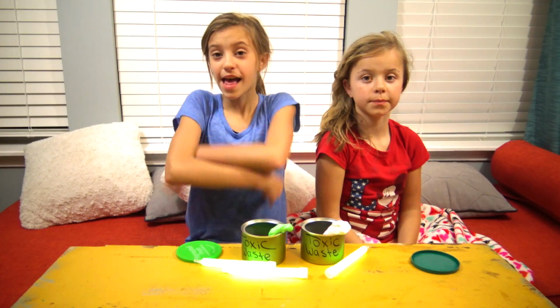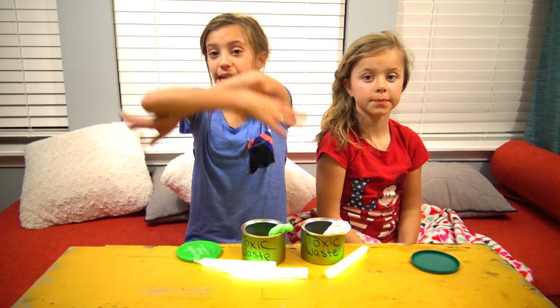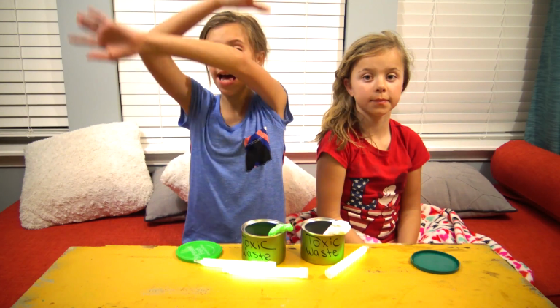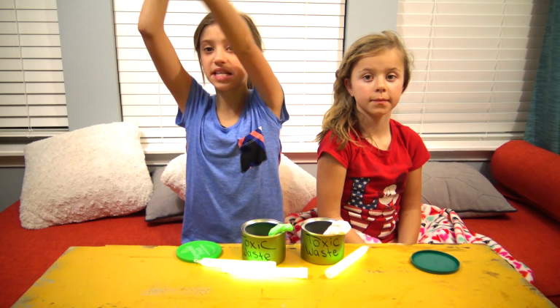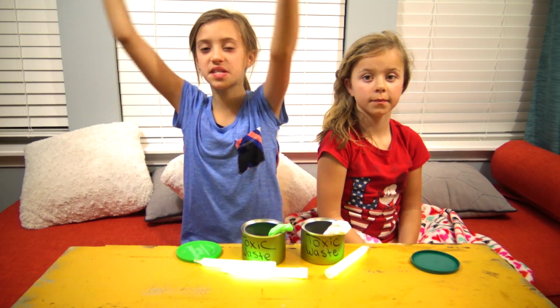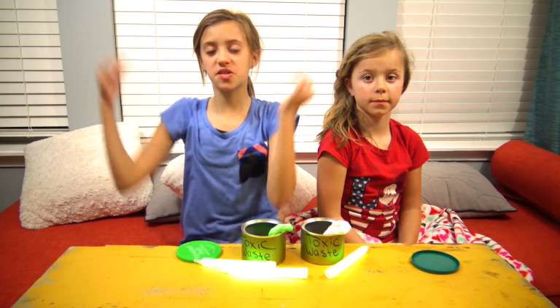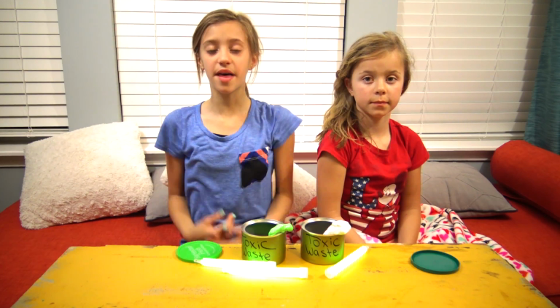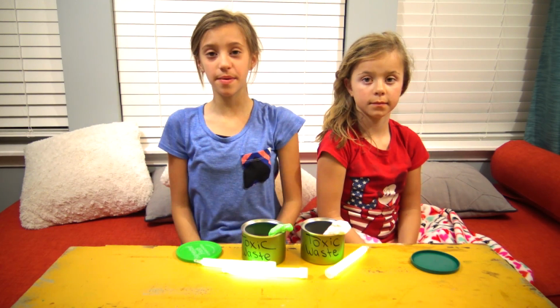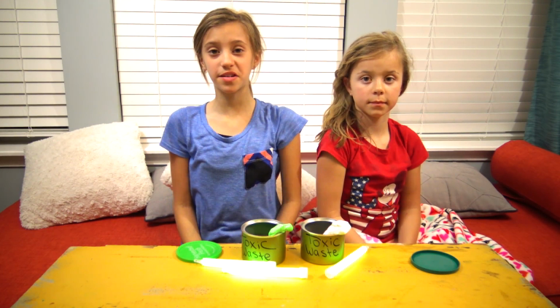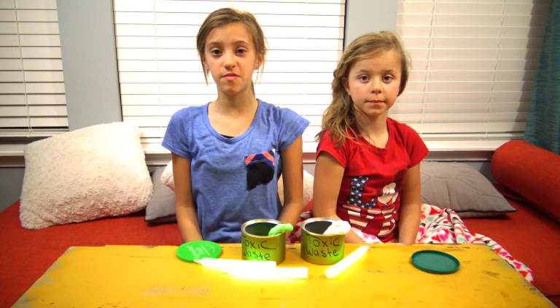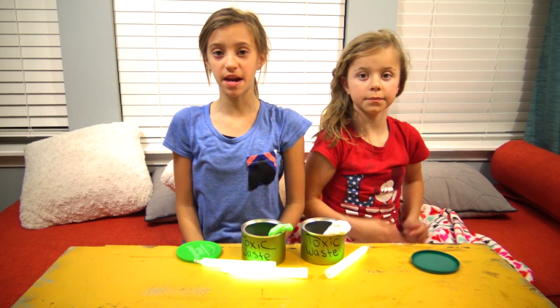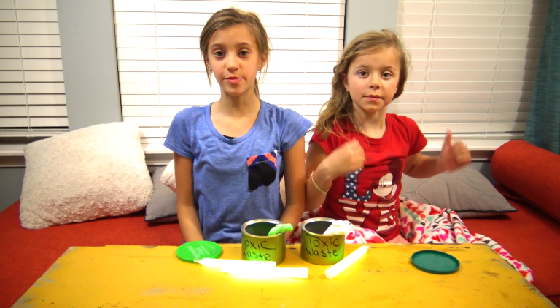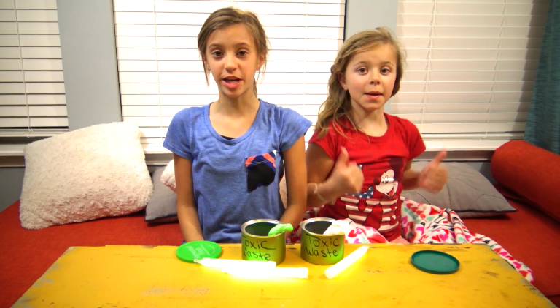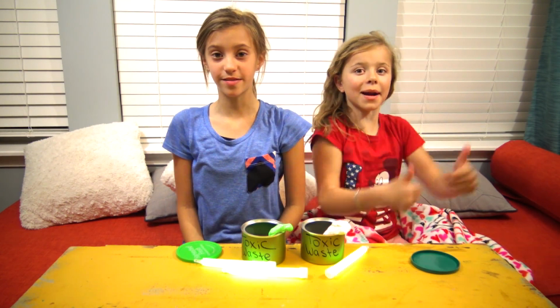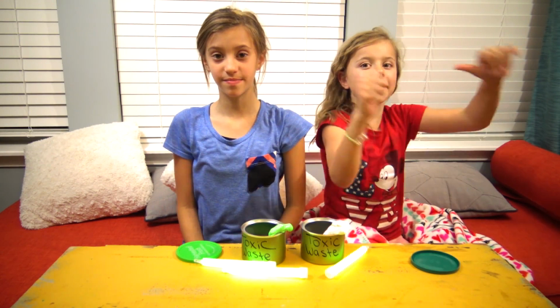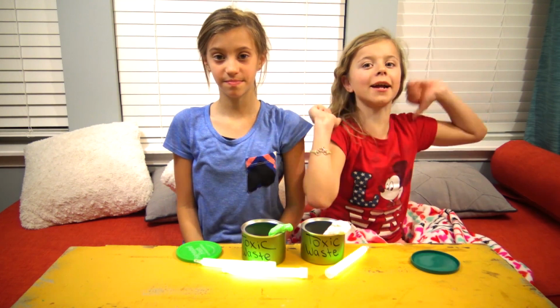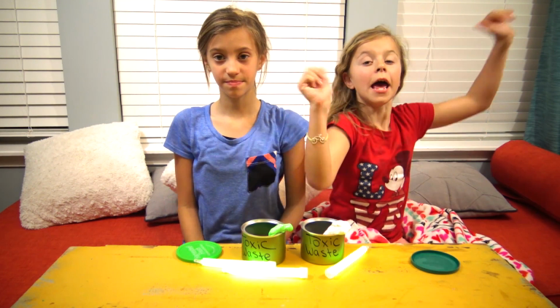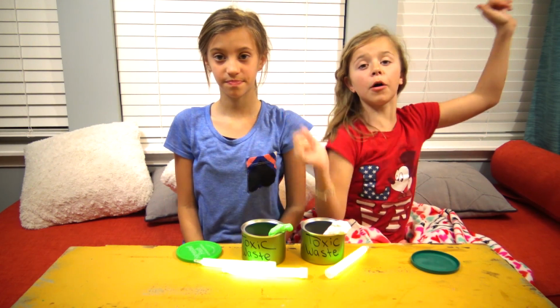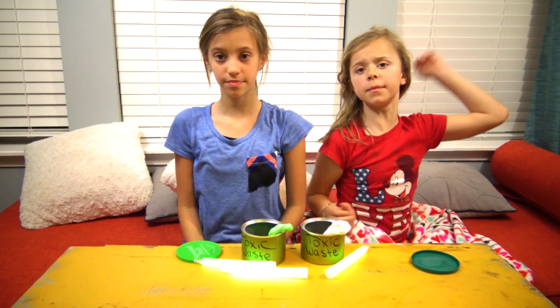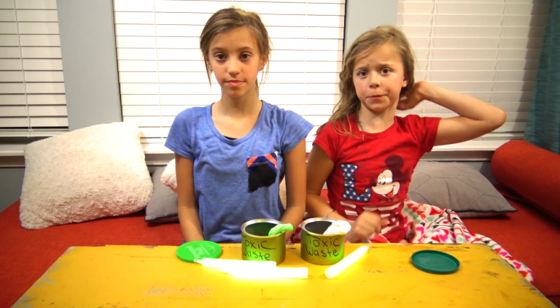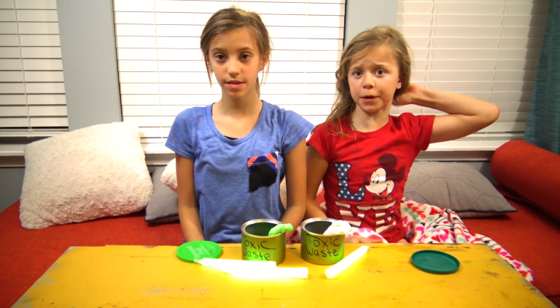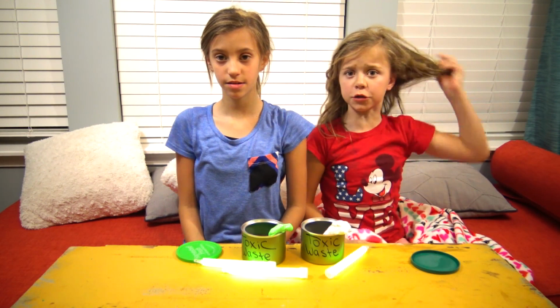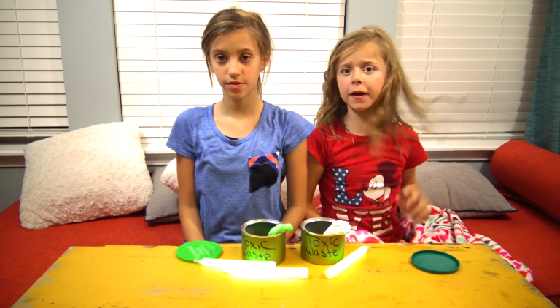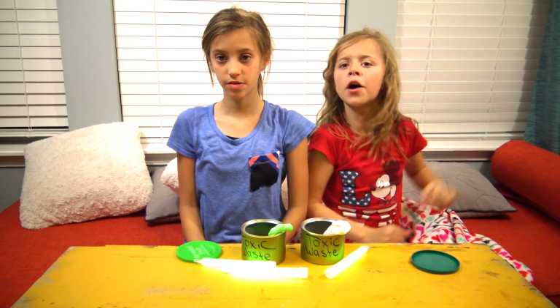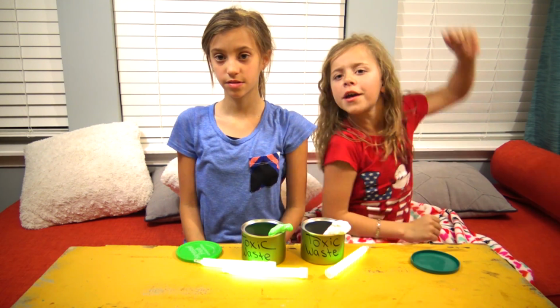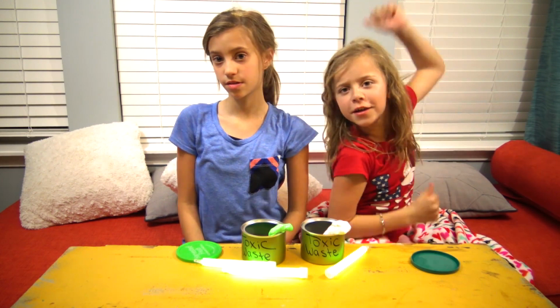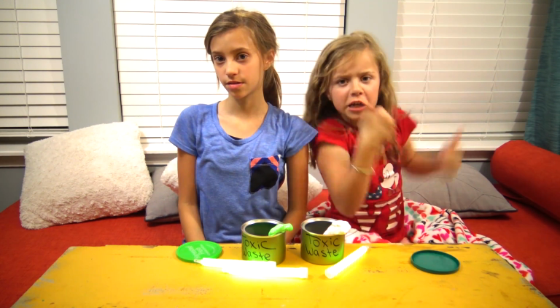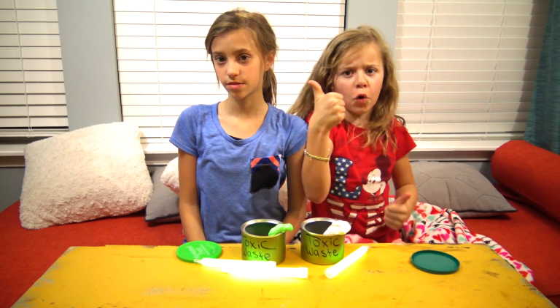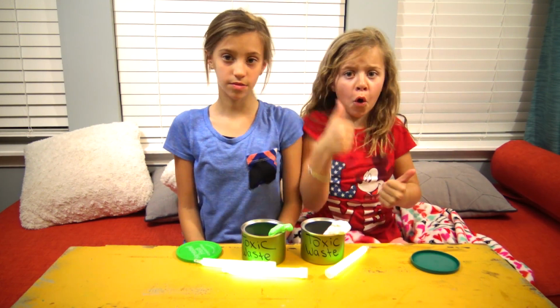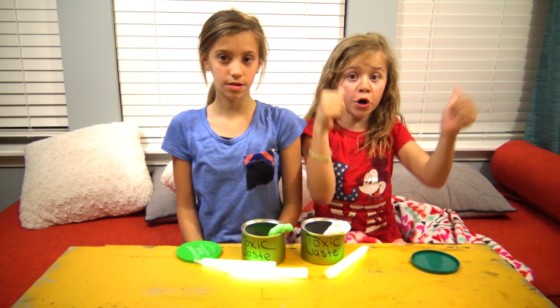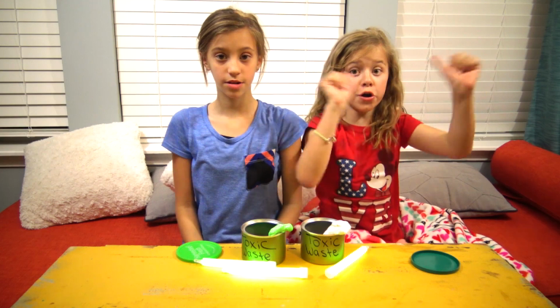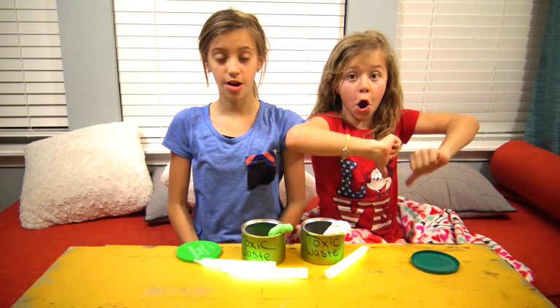Hey guys, it's Smelly Belly TV. My name is Jay. My name is Anna. Welcome to Pinterest Fail, Yes or No.